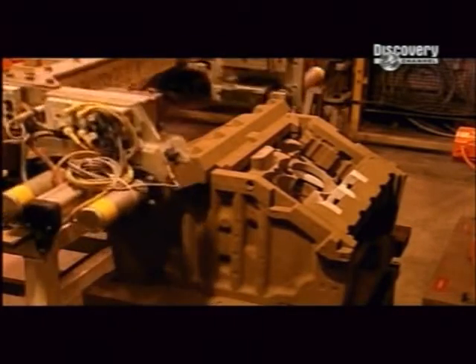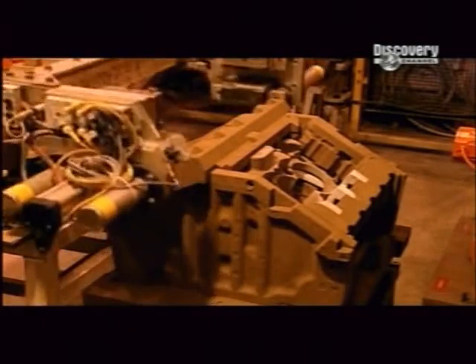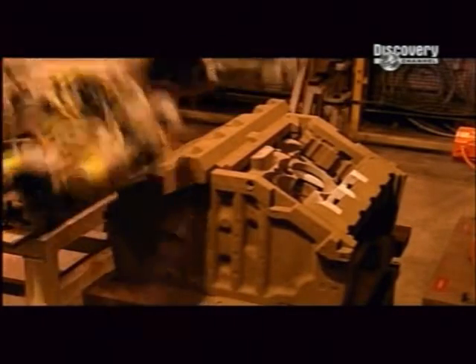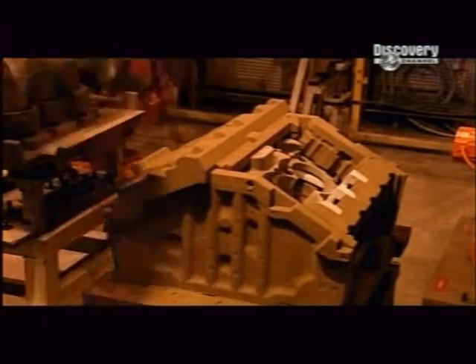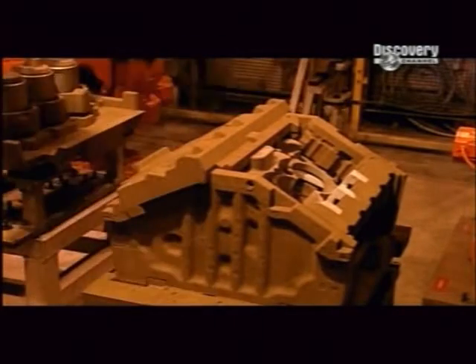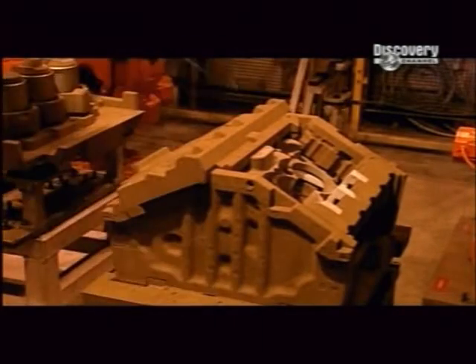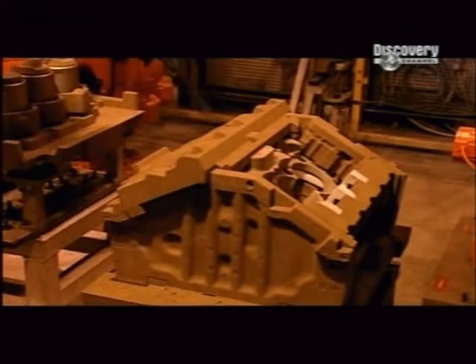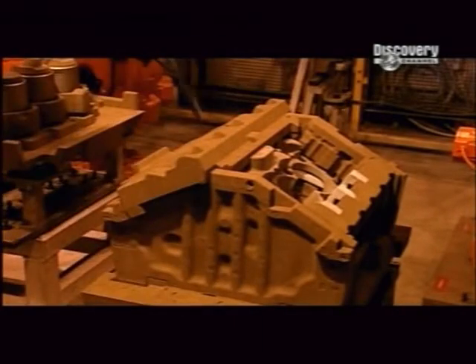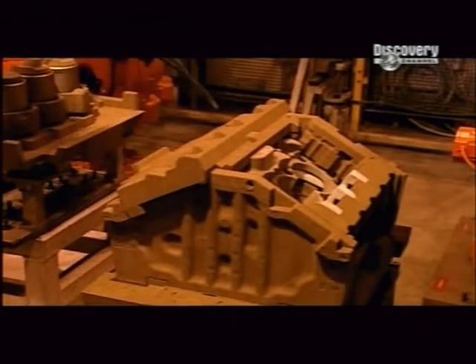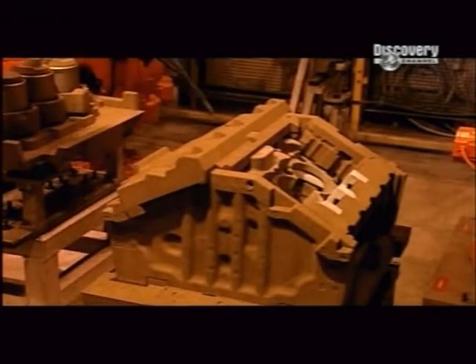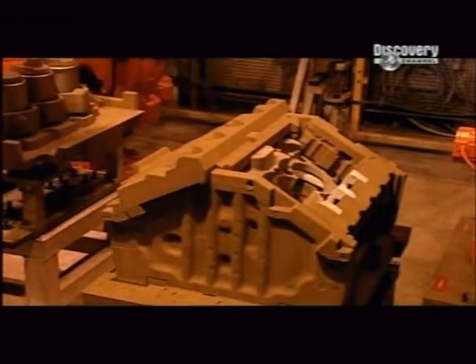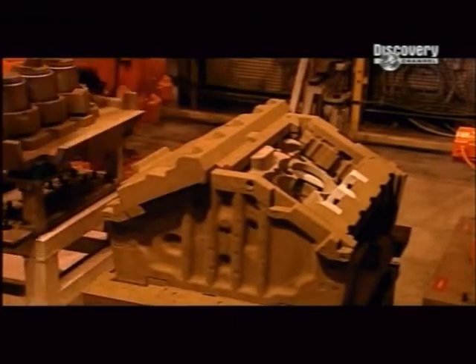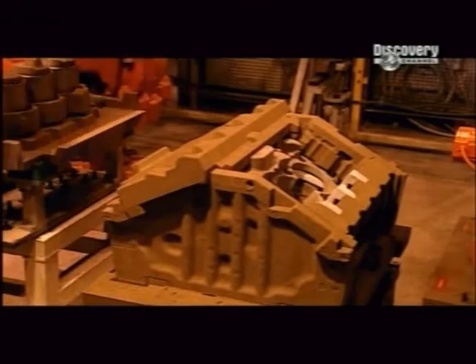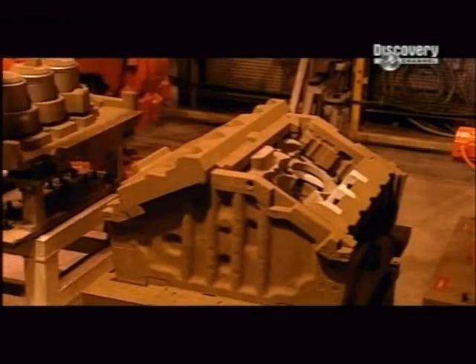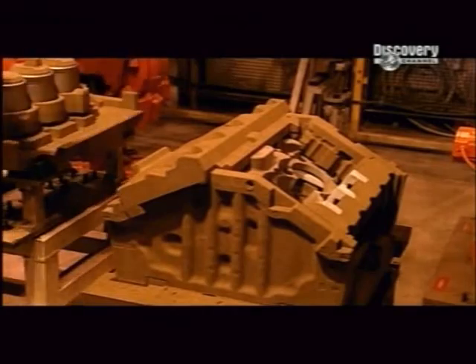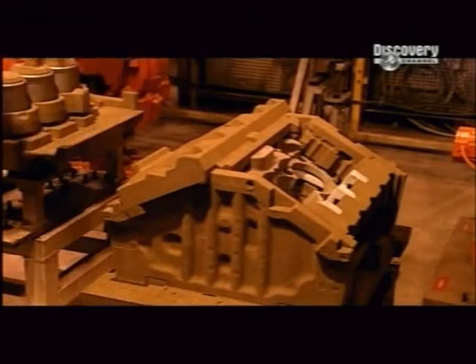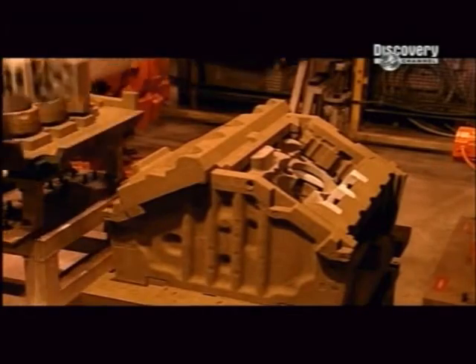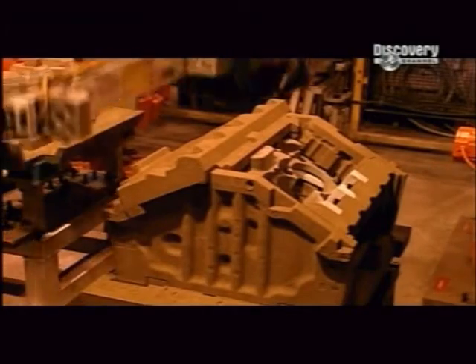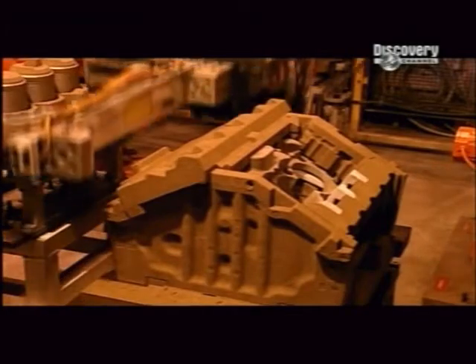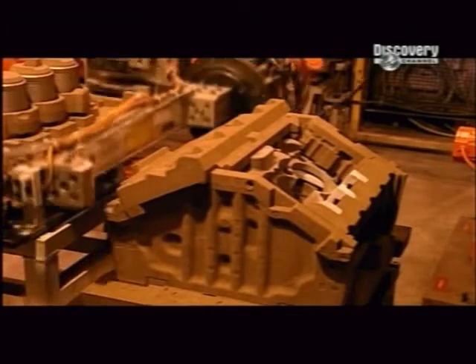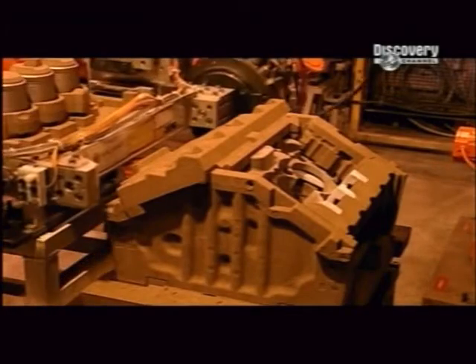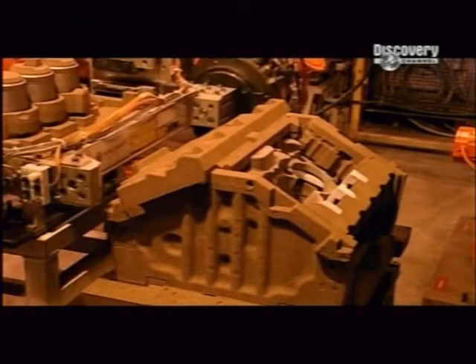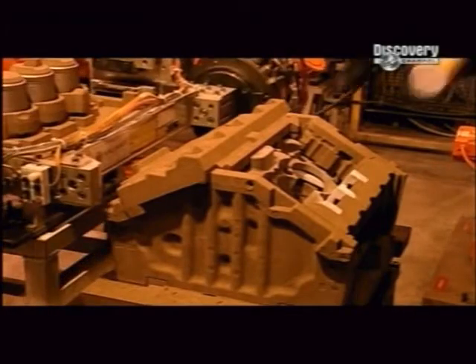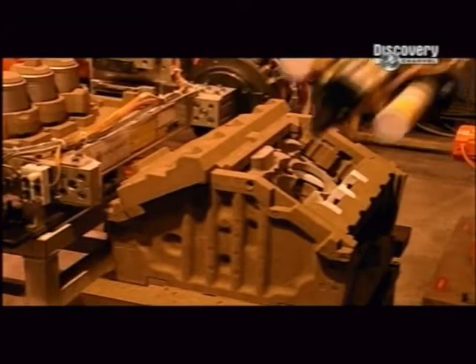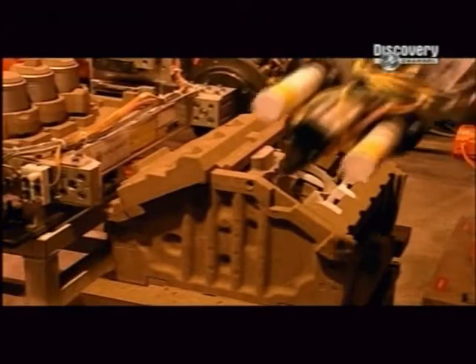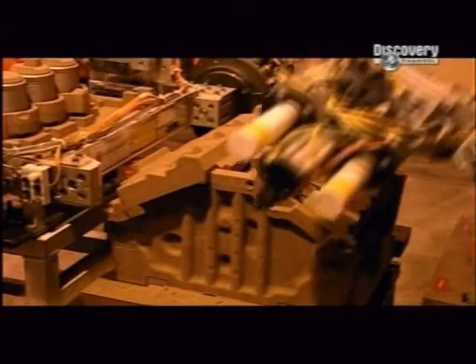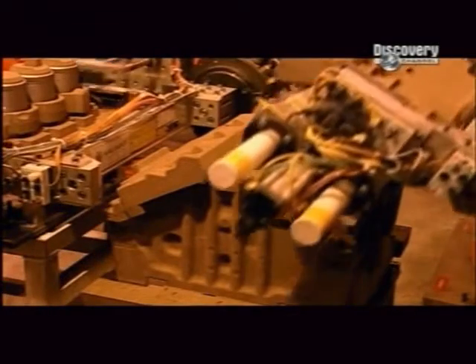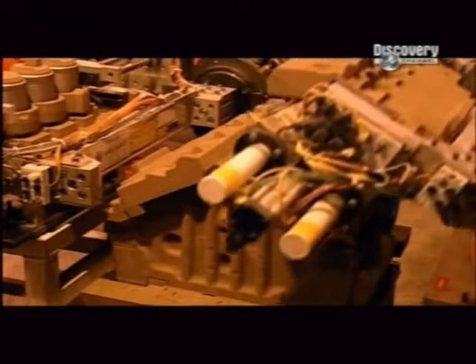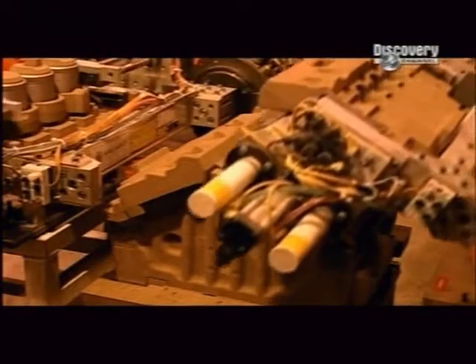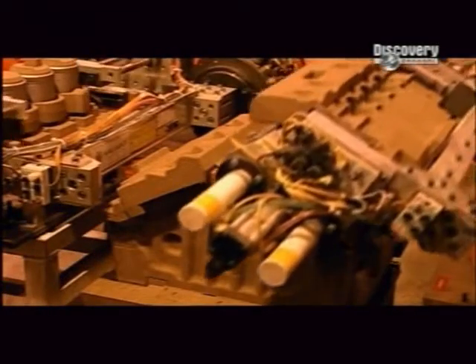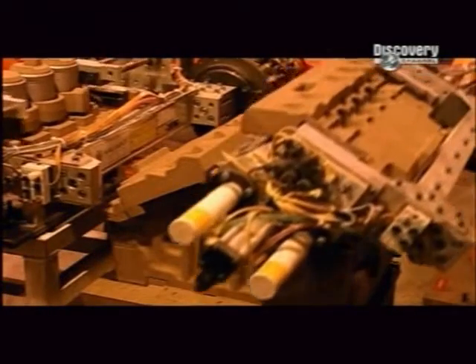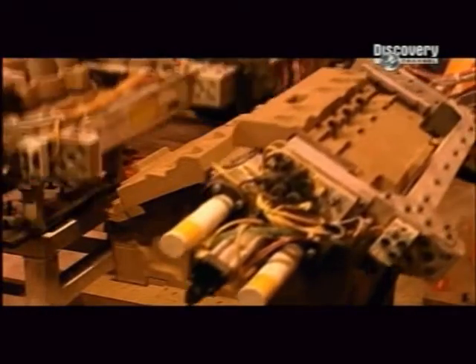These are the last two cores. The mould is now fully assembled and ready for casting.